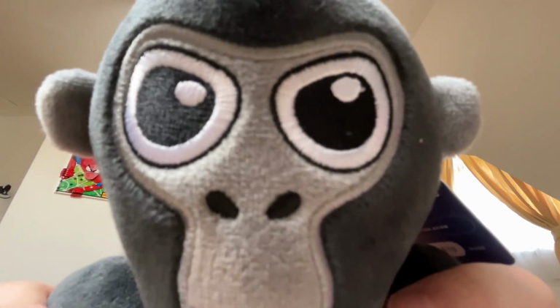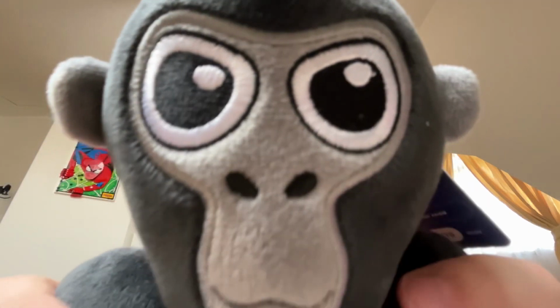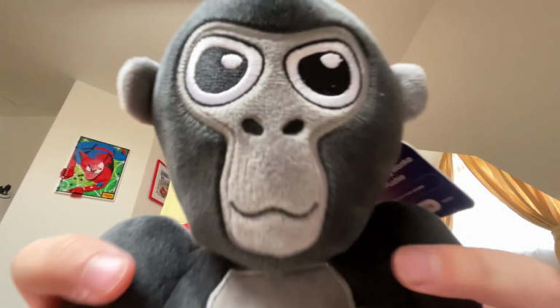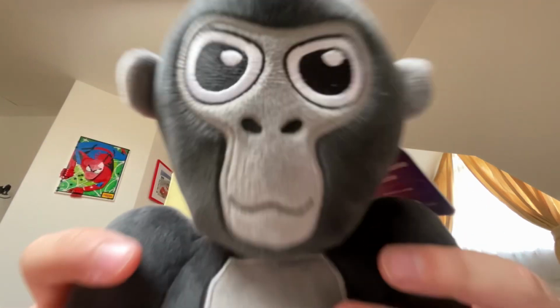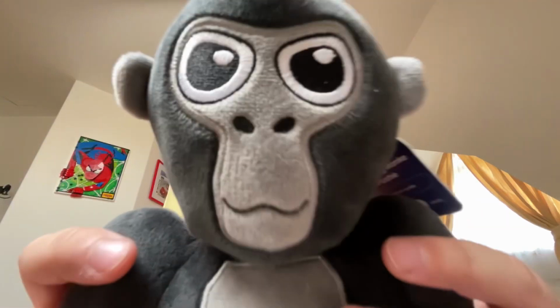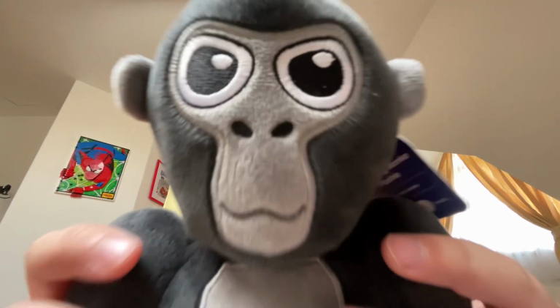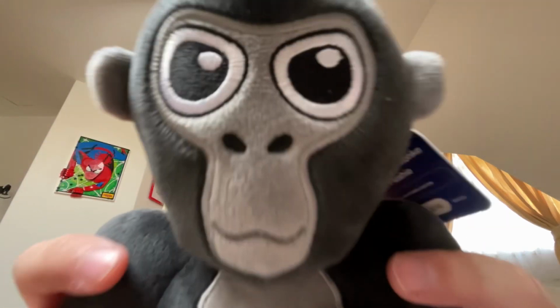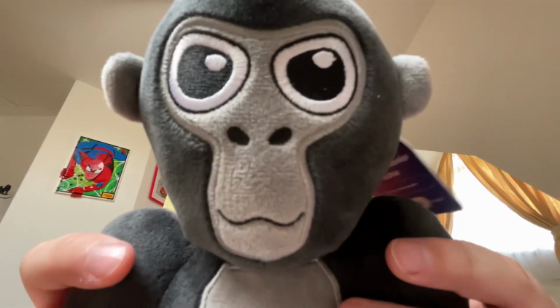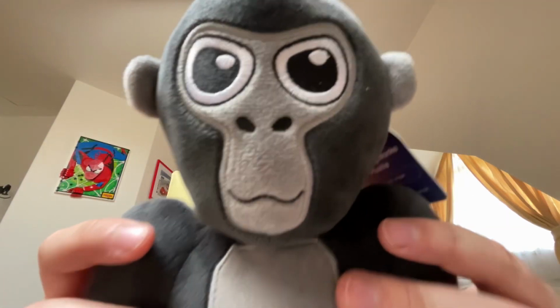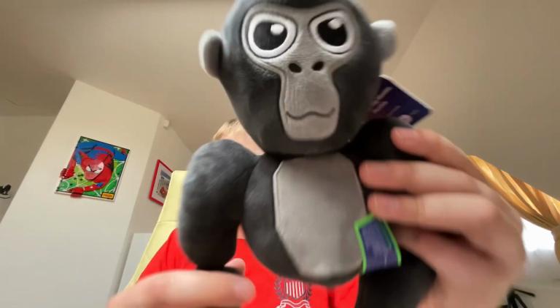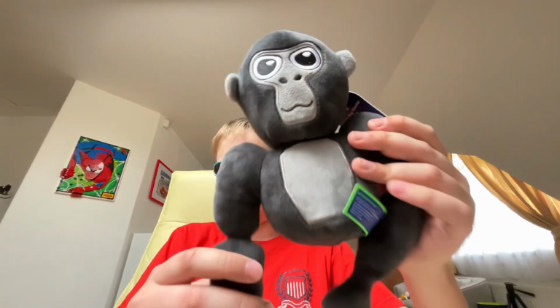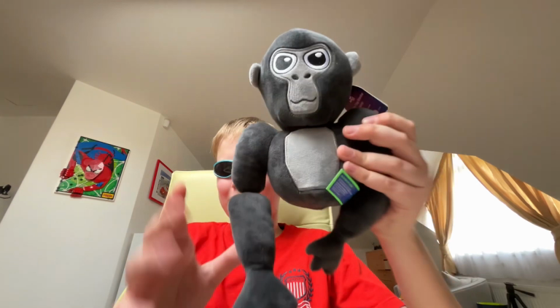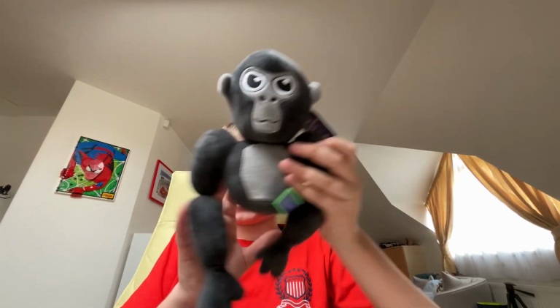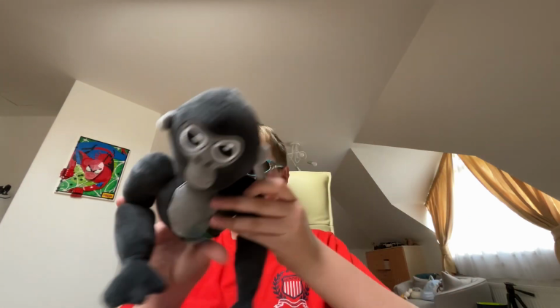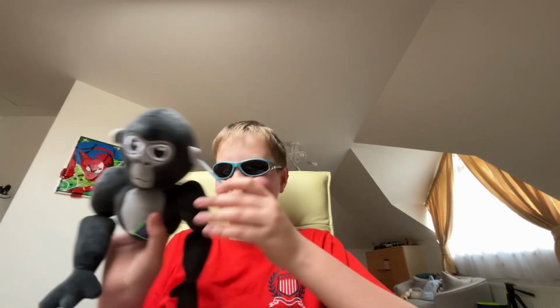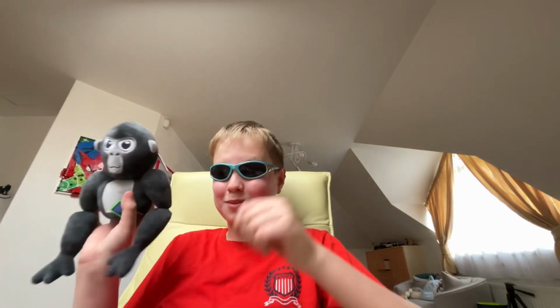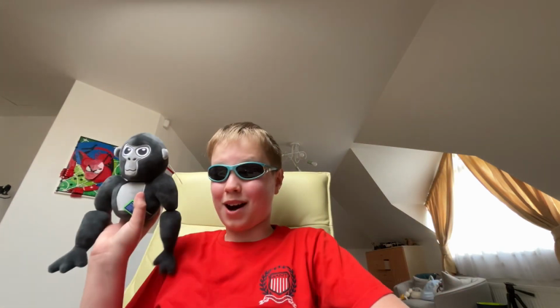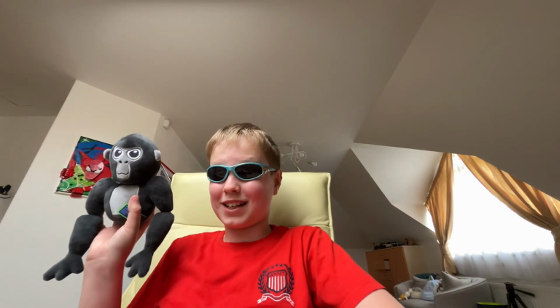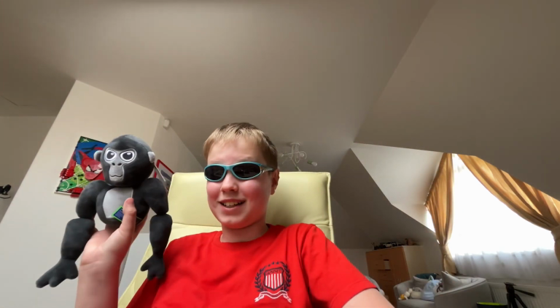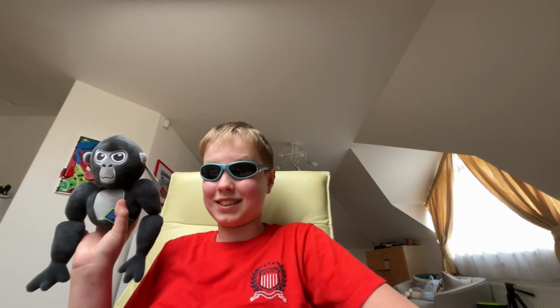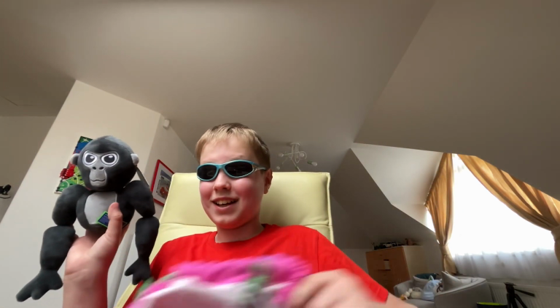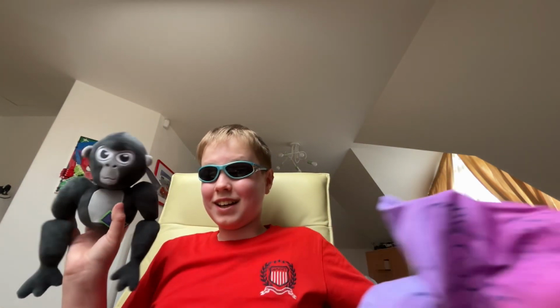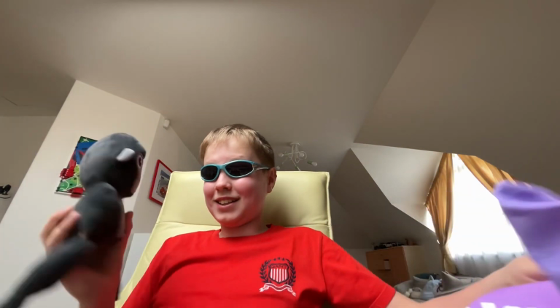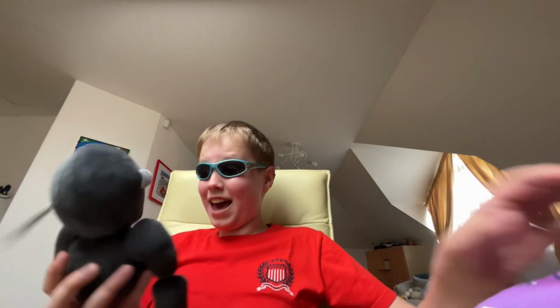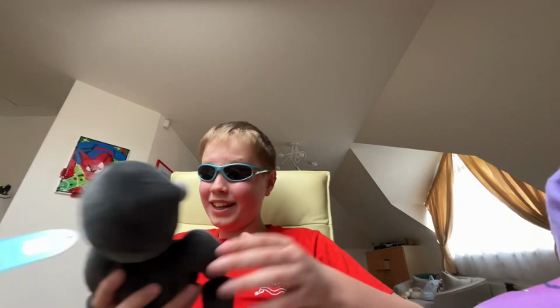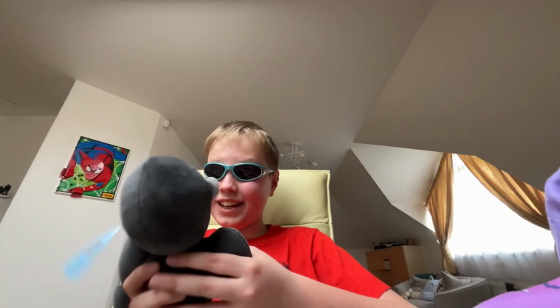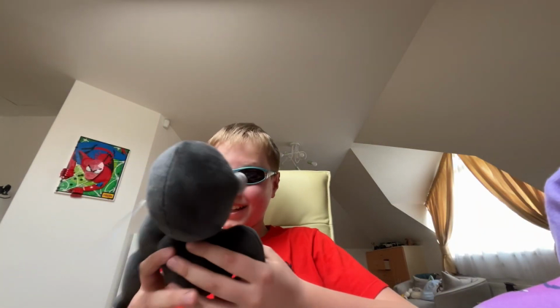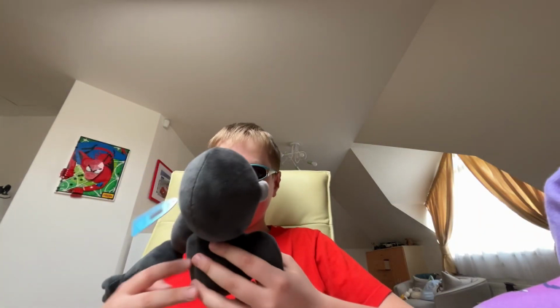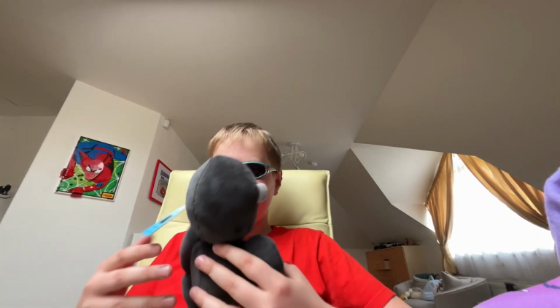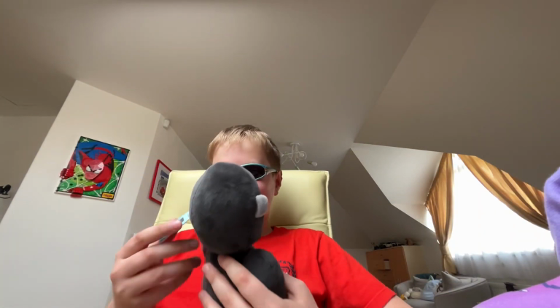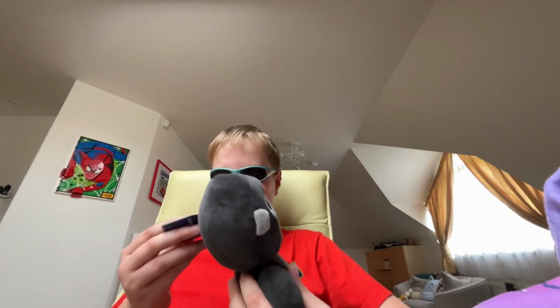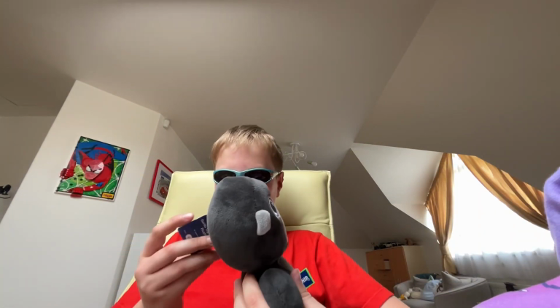This is literally the gorilla — look how small it is. That's so good.